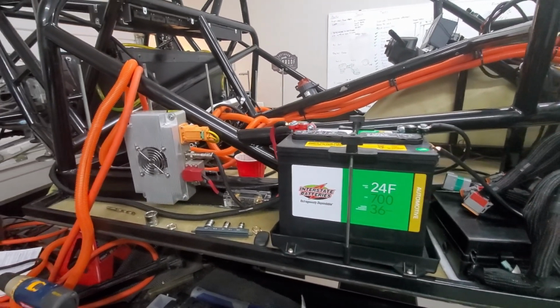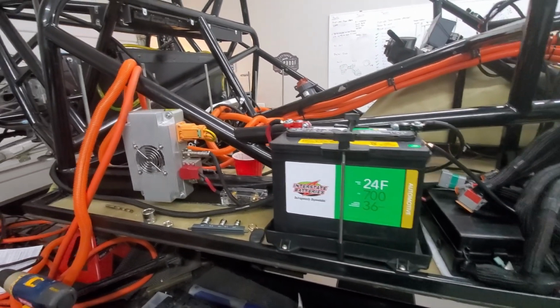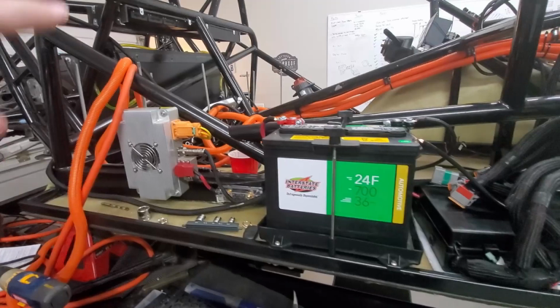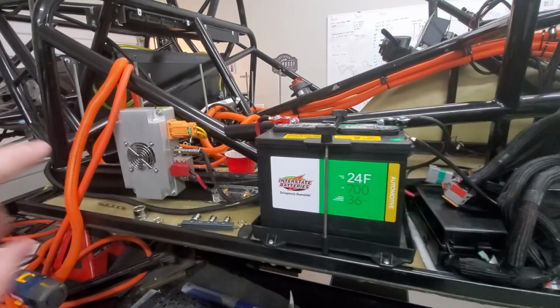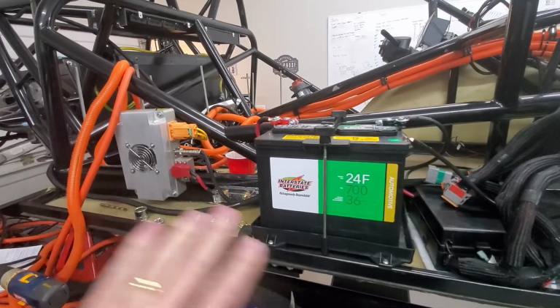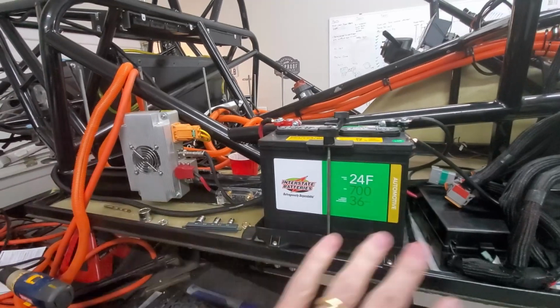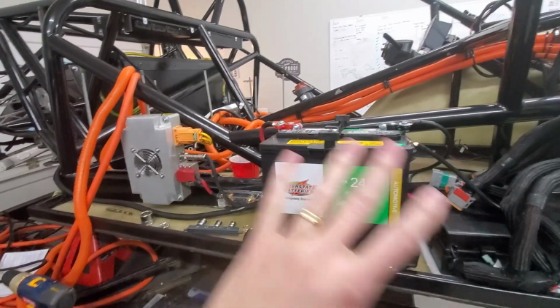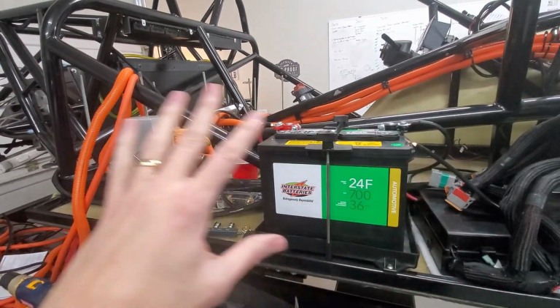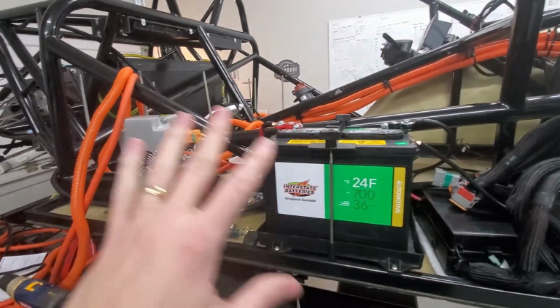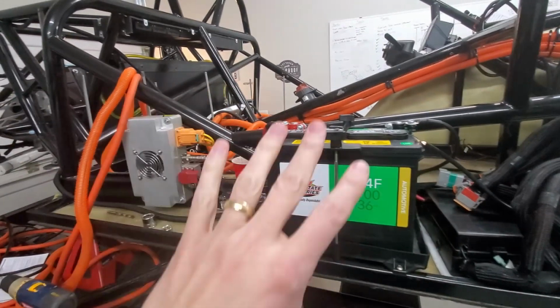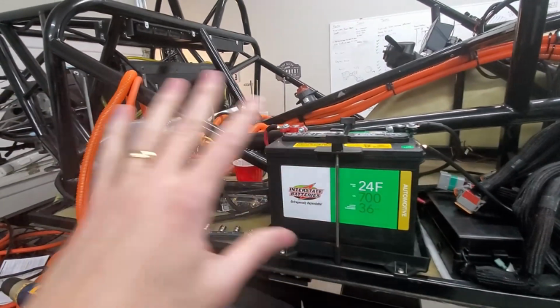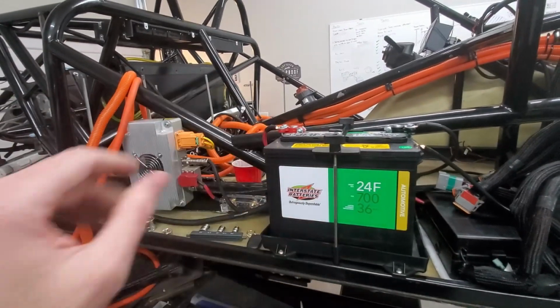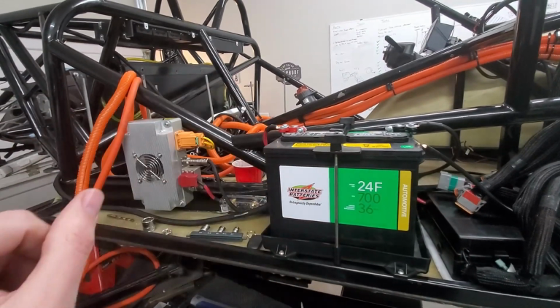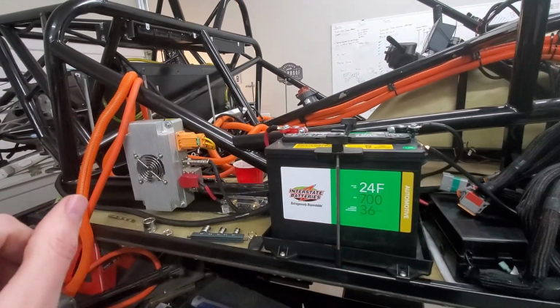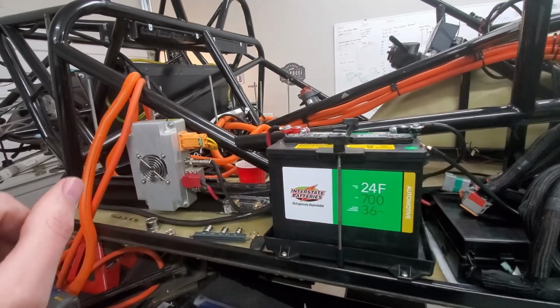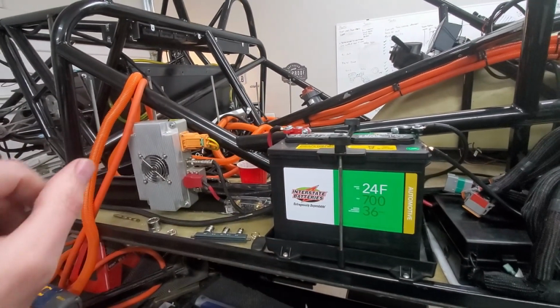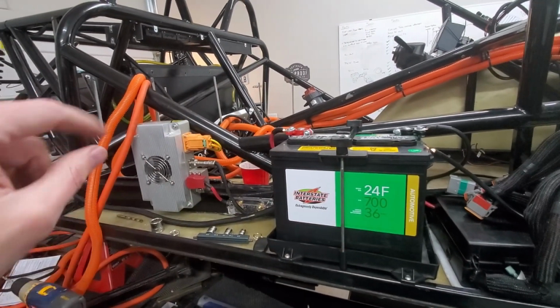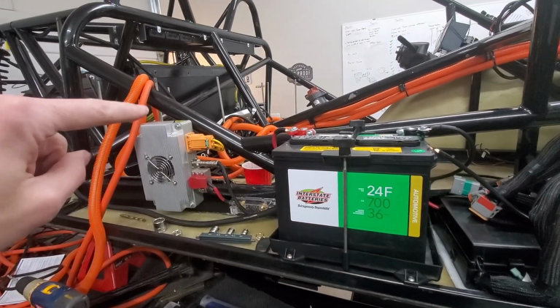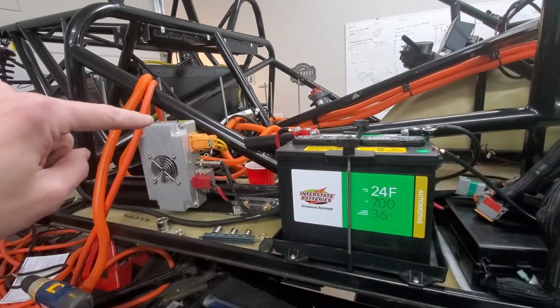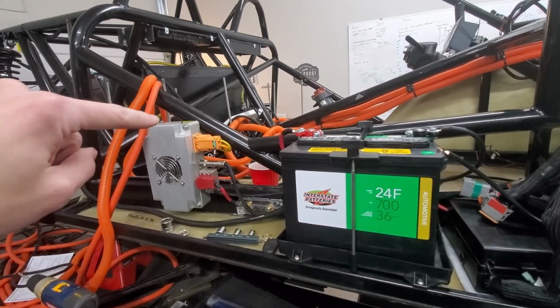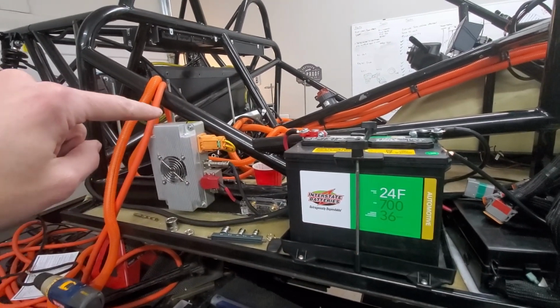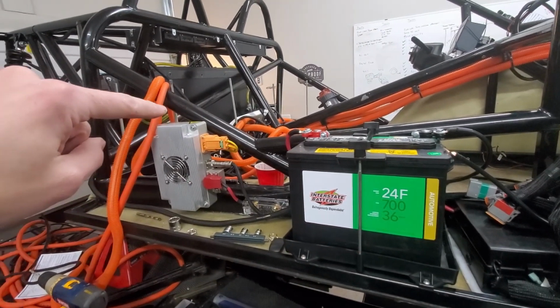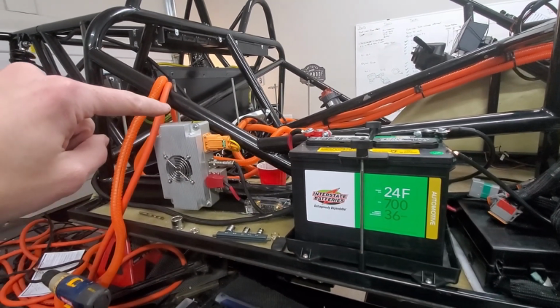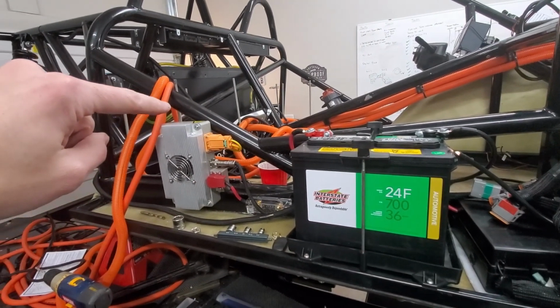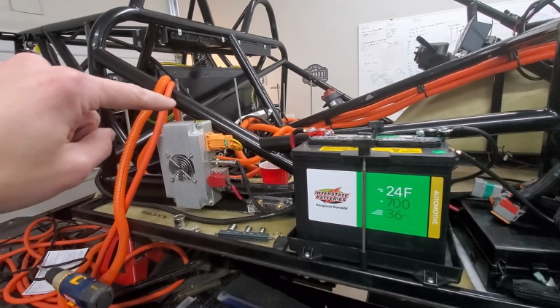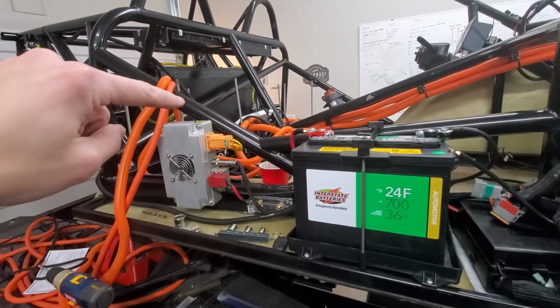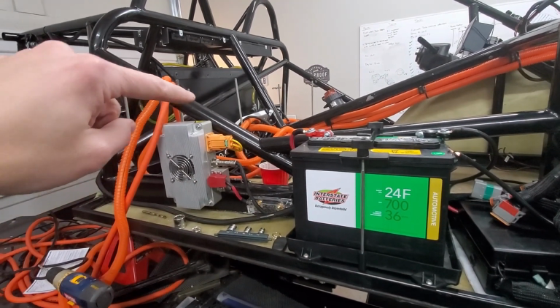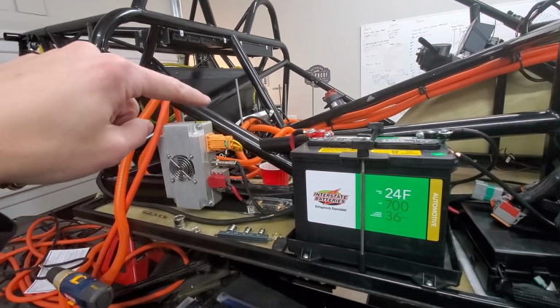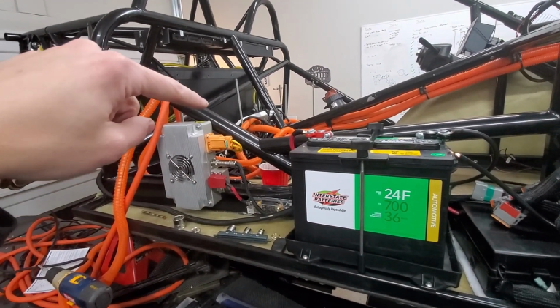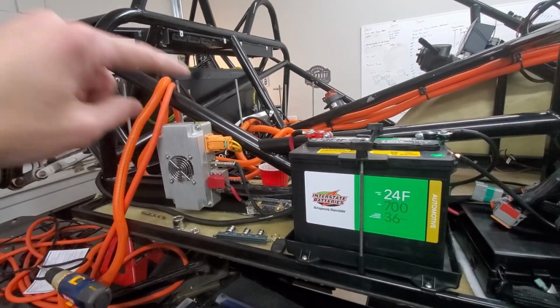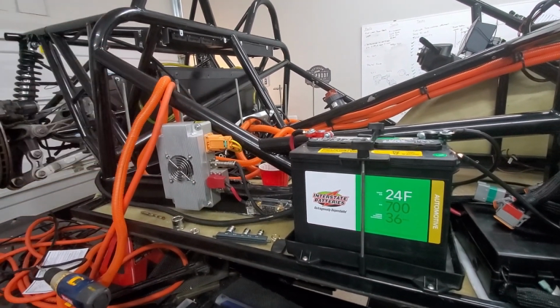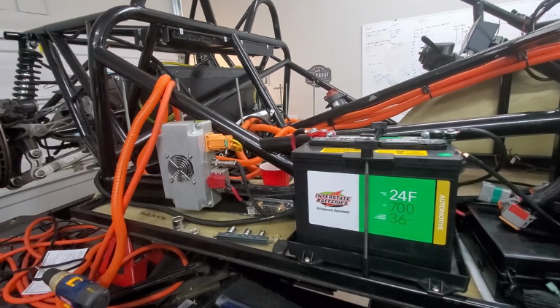Now that this is all wrapped up, we'll go back and look at the high voltage side.